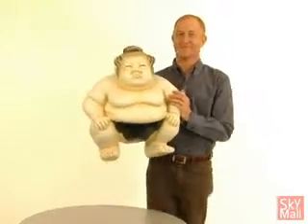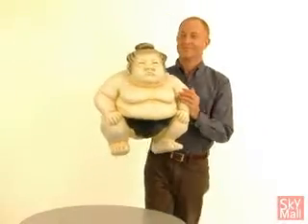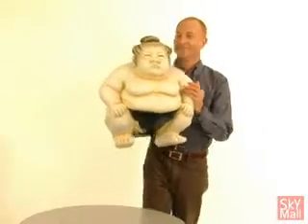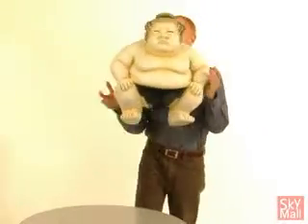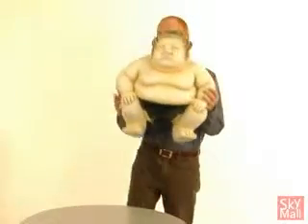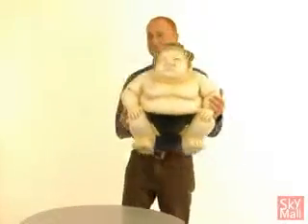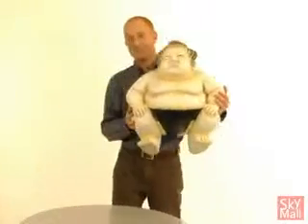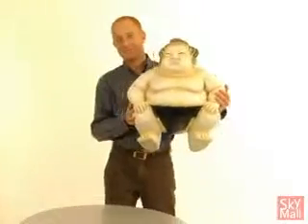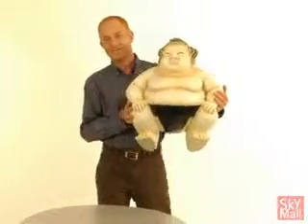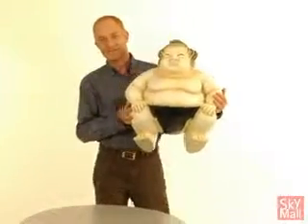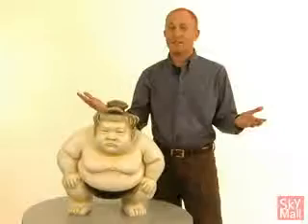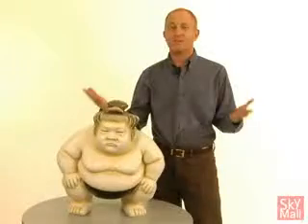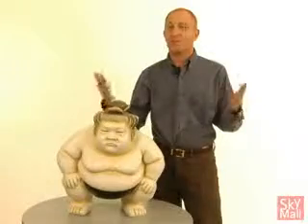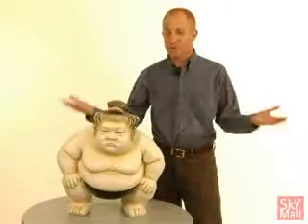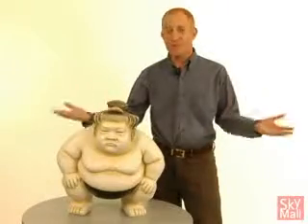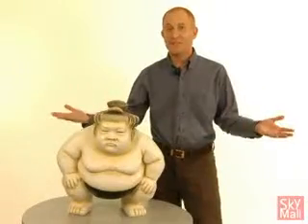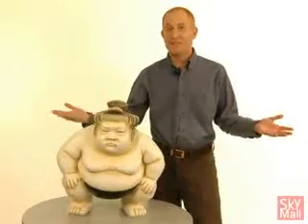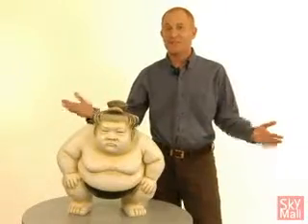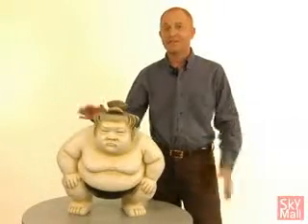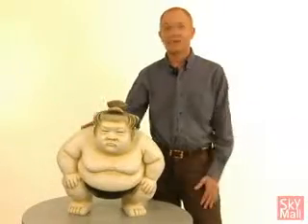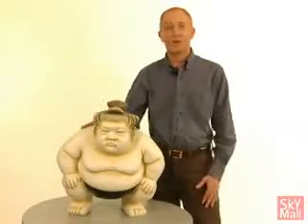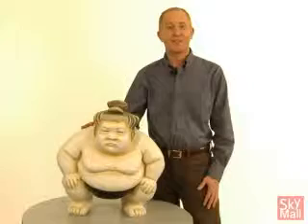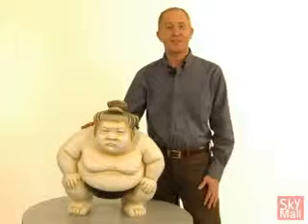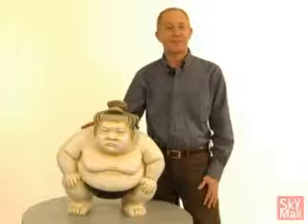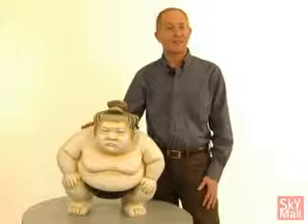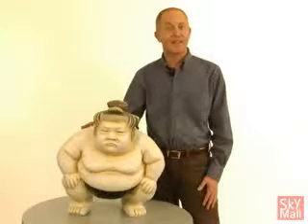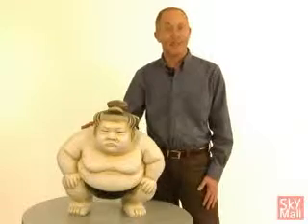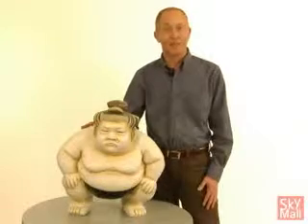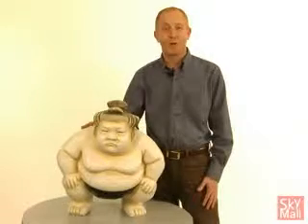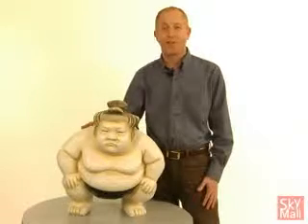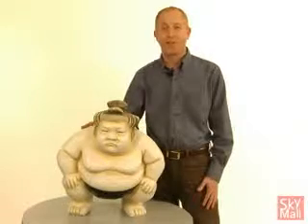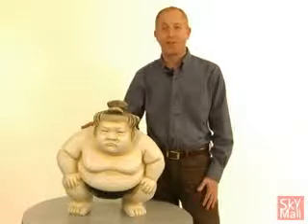So here's your chance to own something totally unique. Buy one today at SkyMall.com.